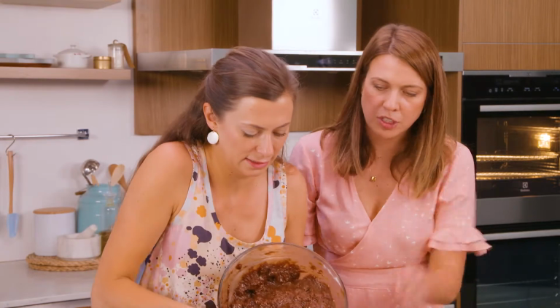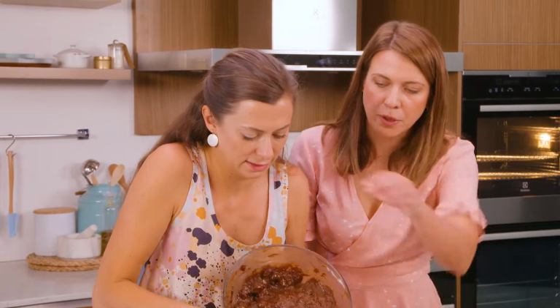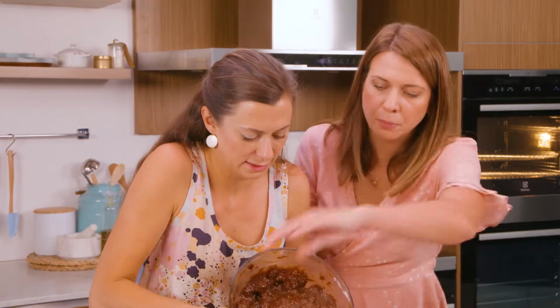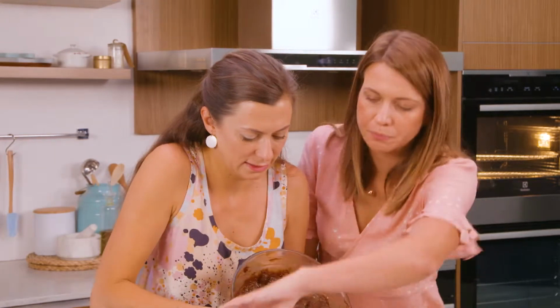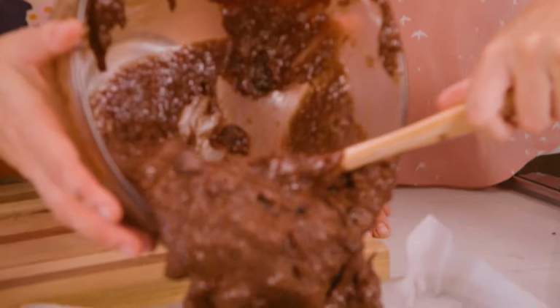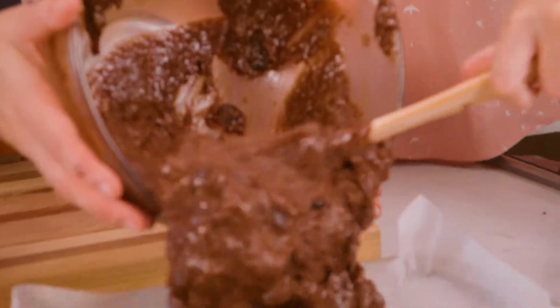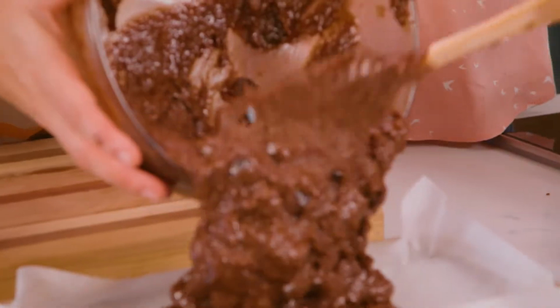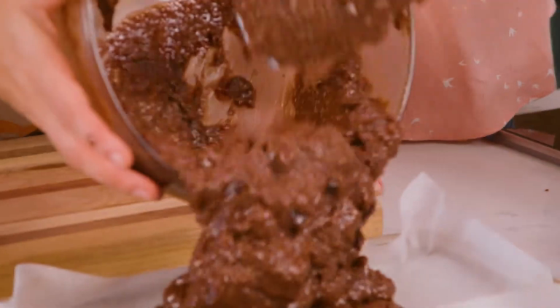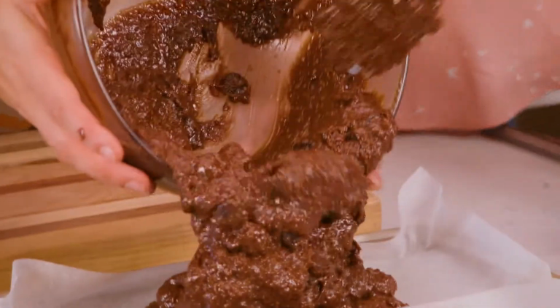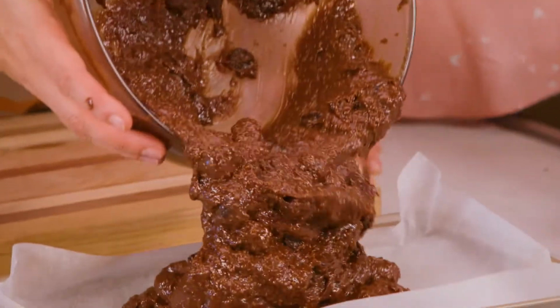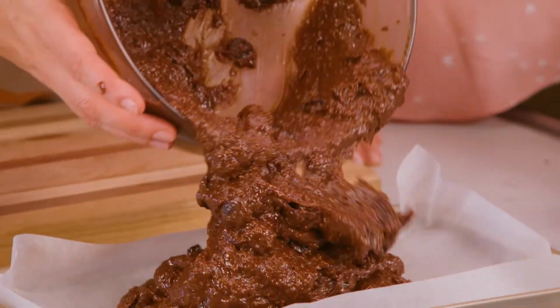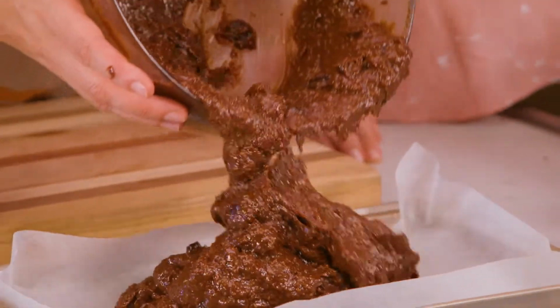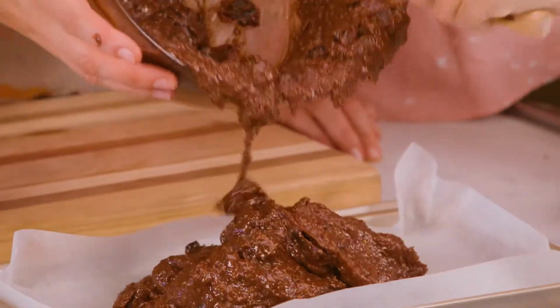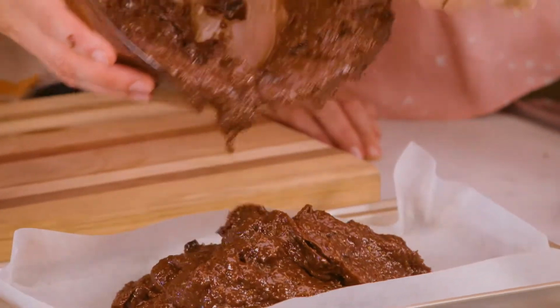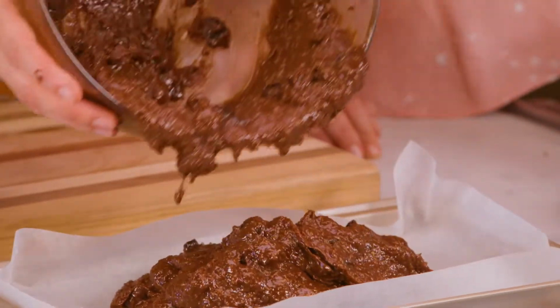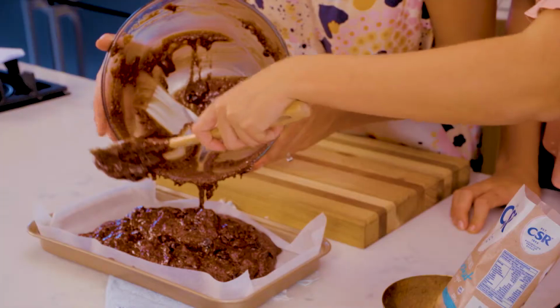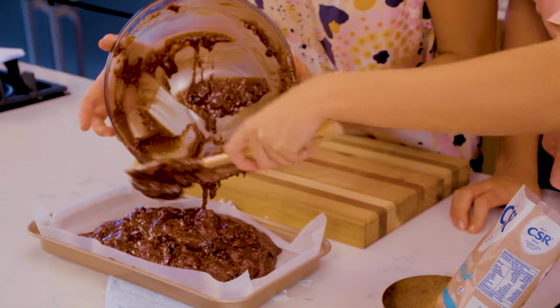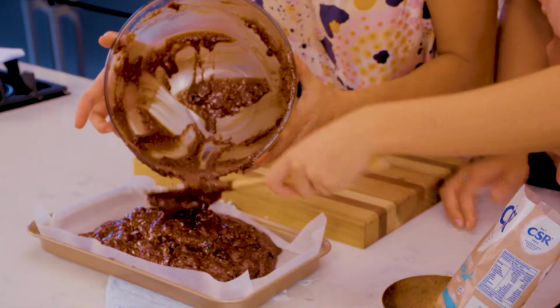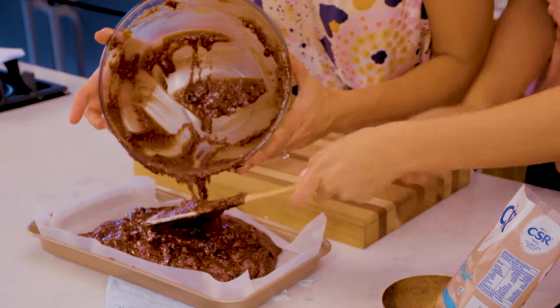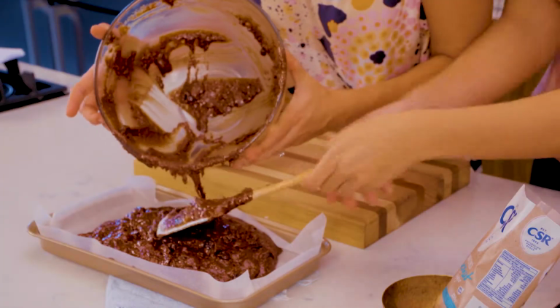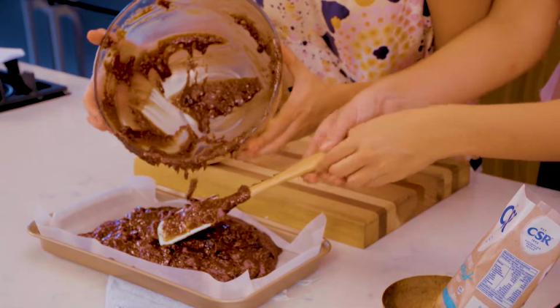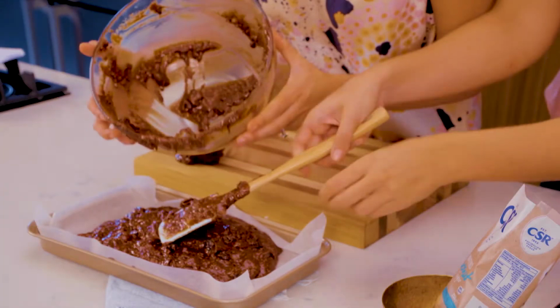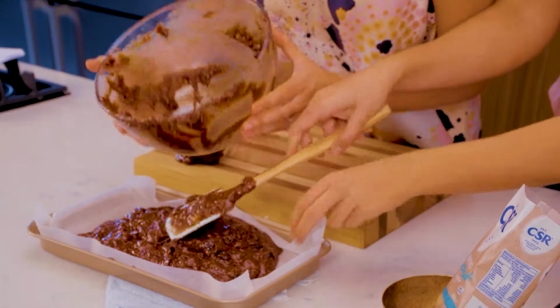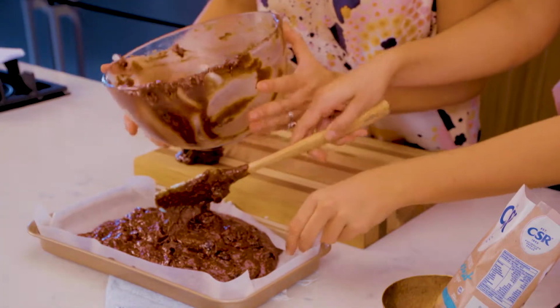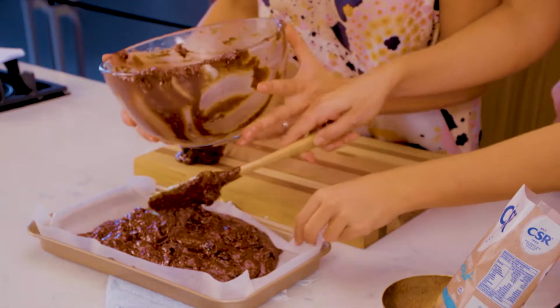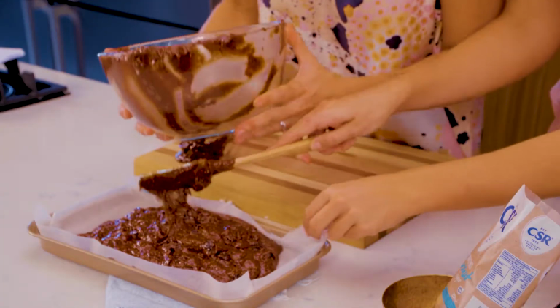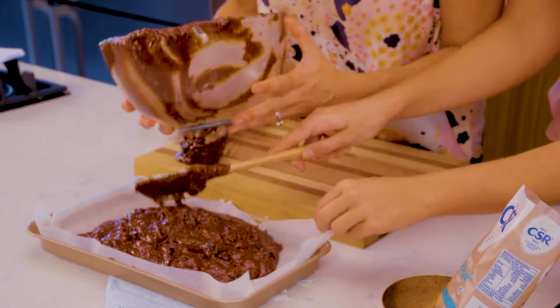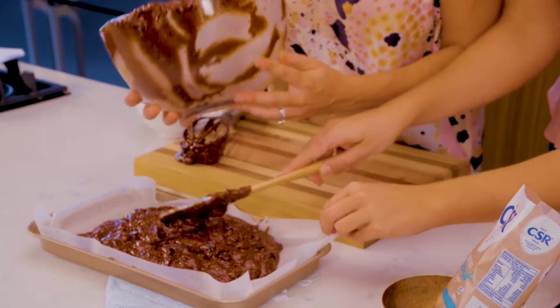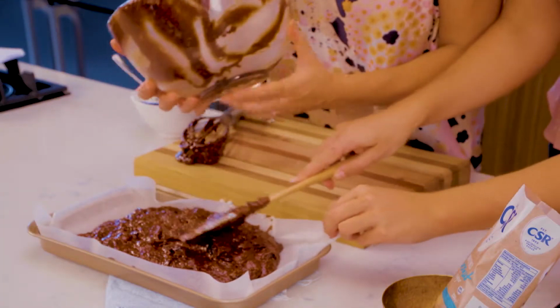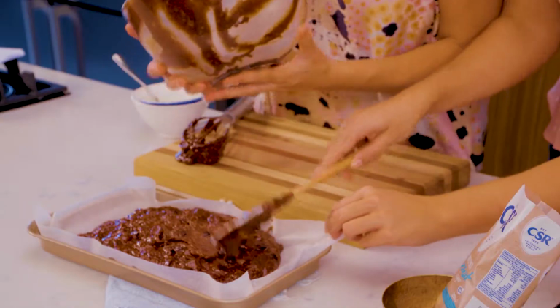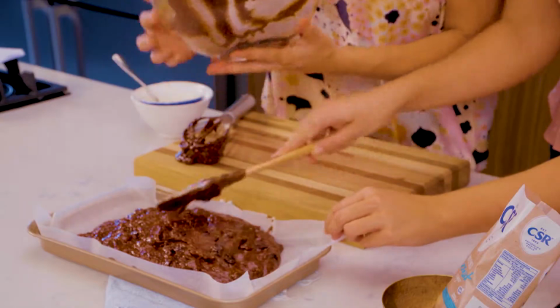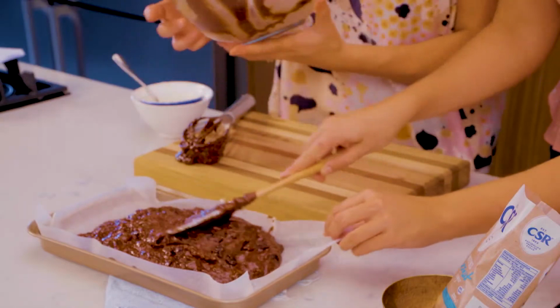Do you need some help? Make sure you leave some bits in the bowl for me to lick.